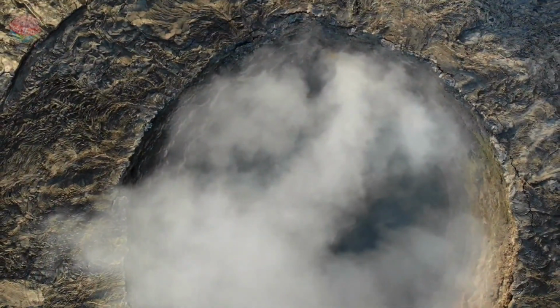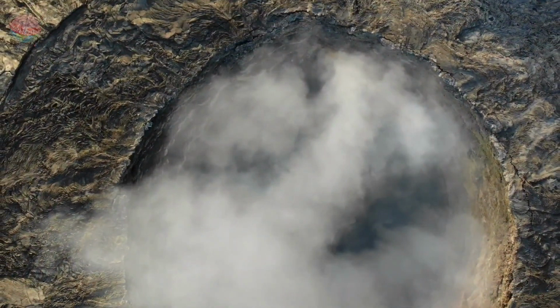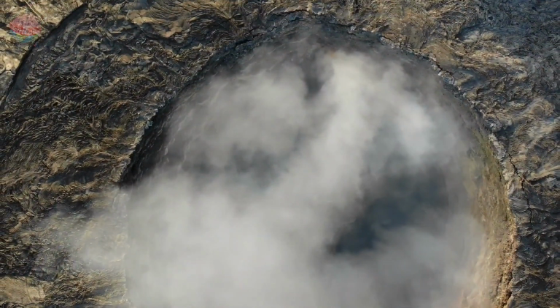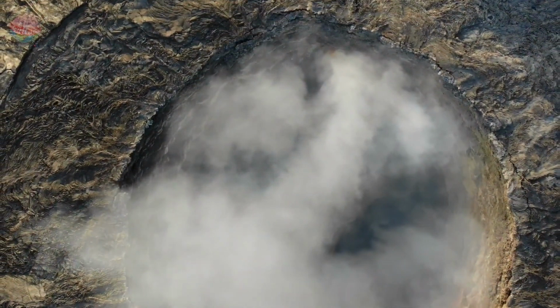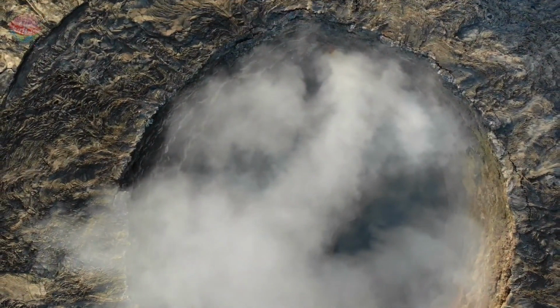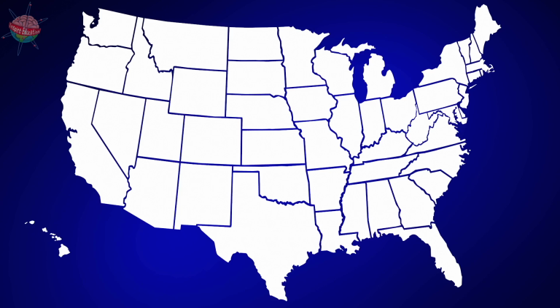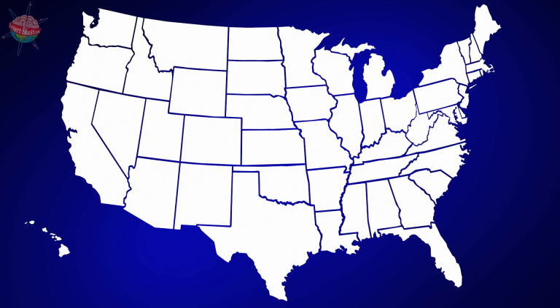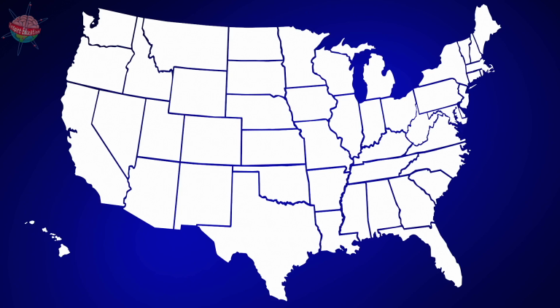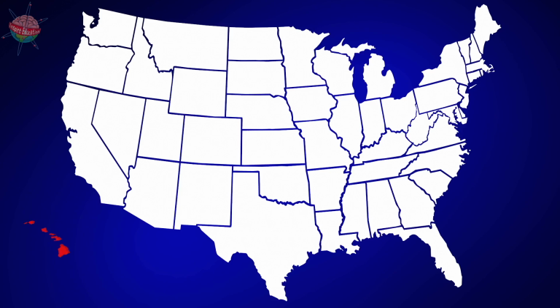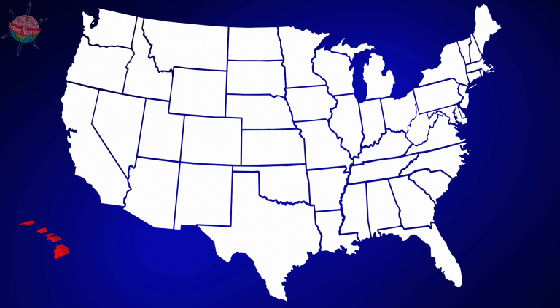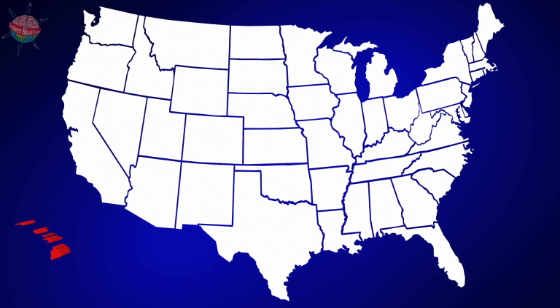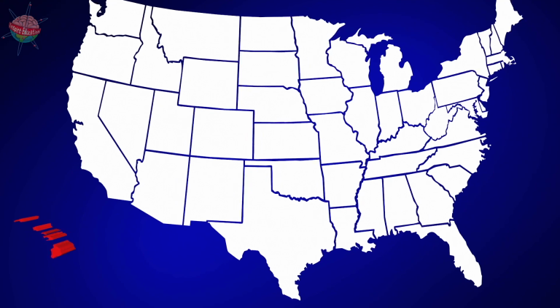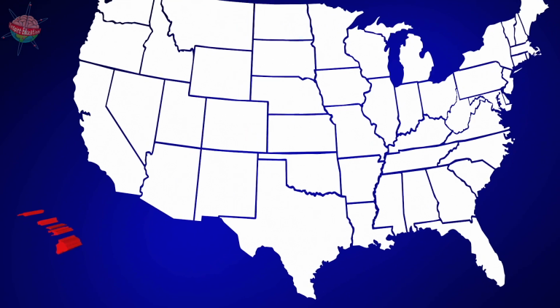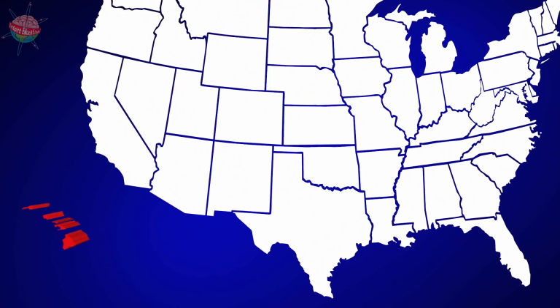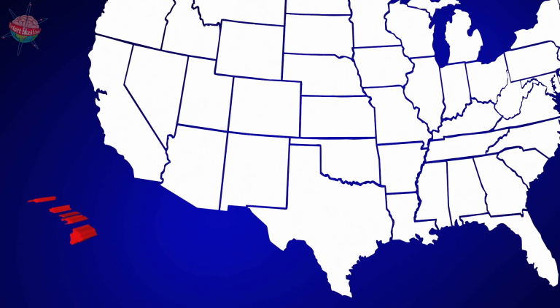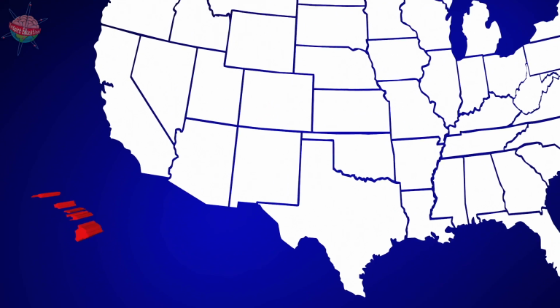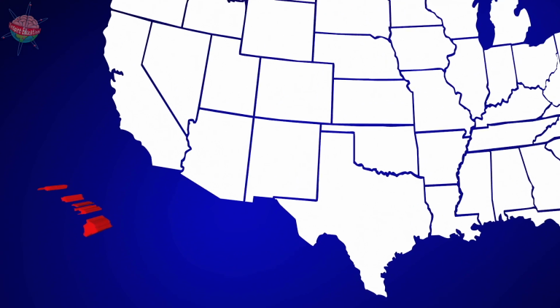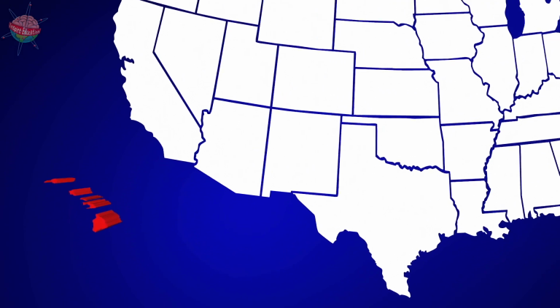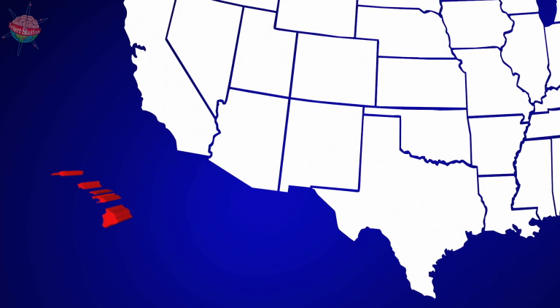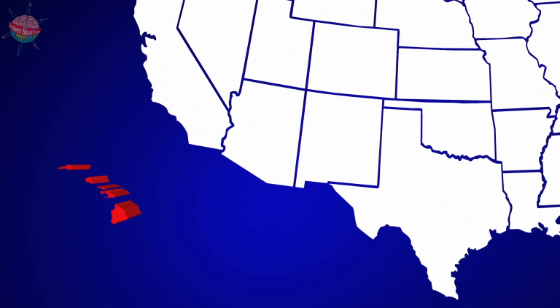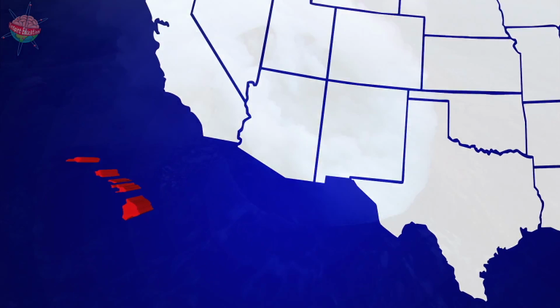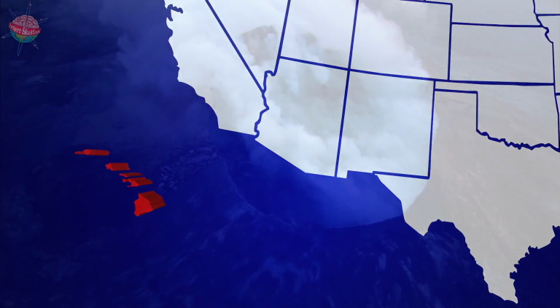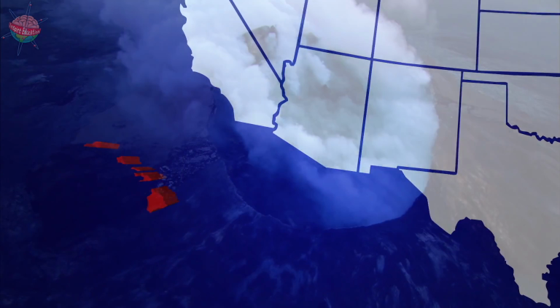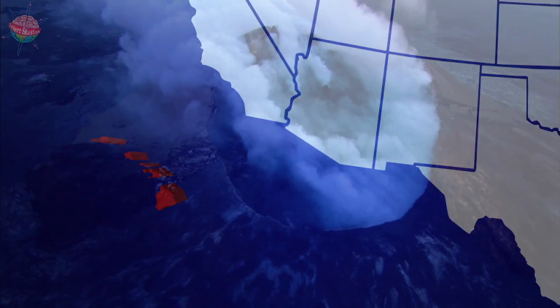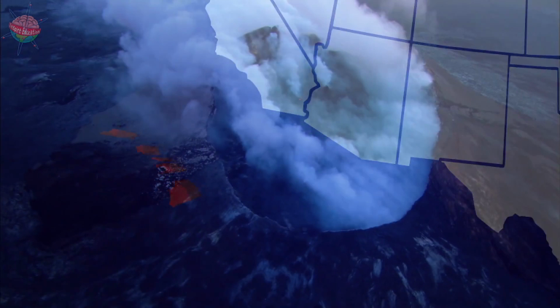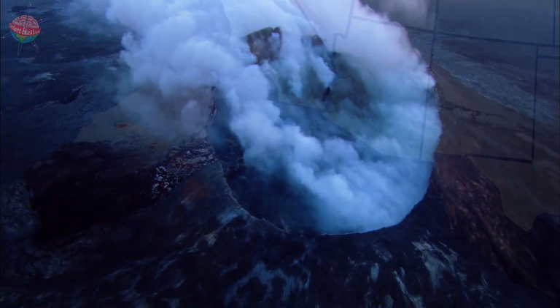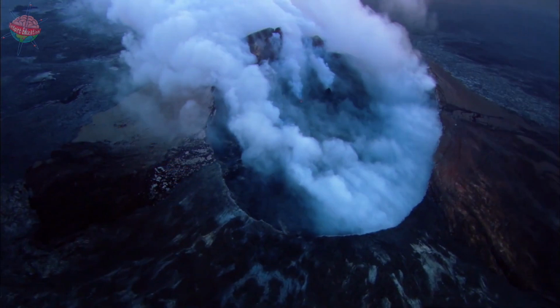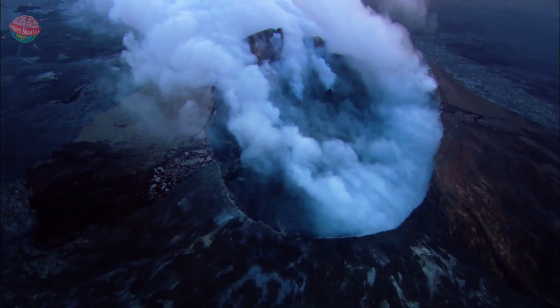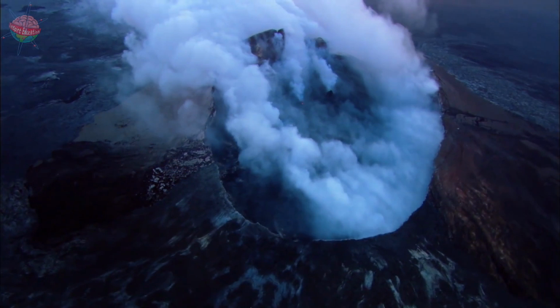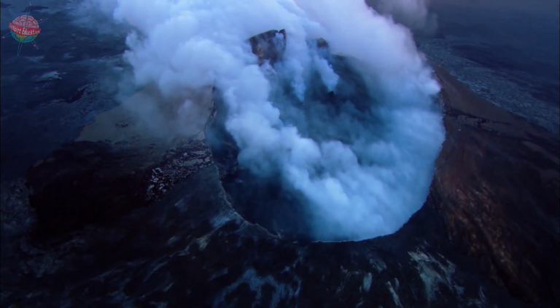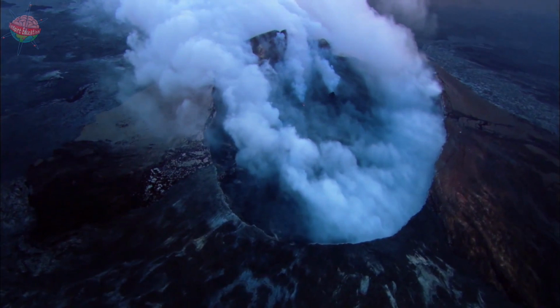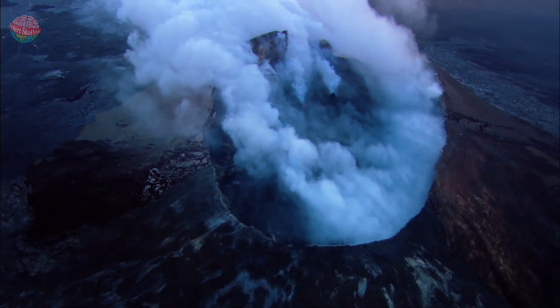The volcanoes making up the Hawaiian islands are shield volcanoes.